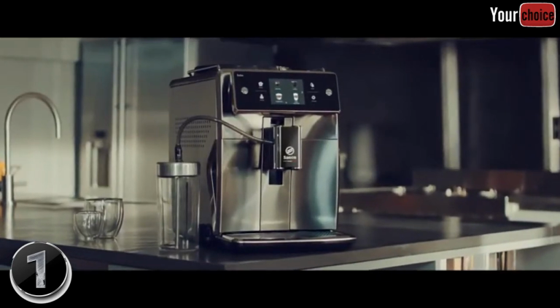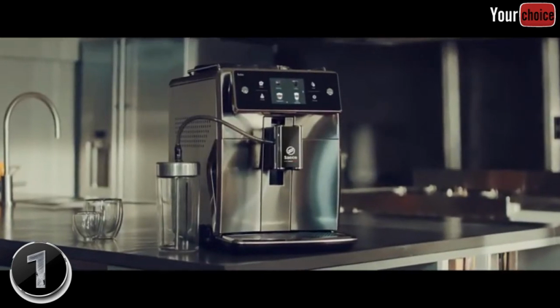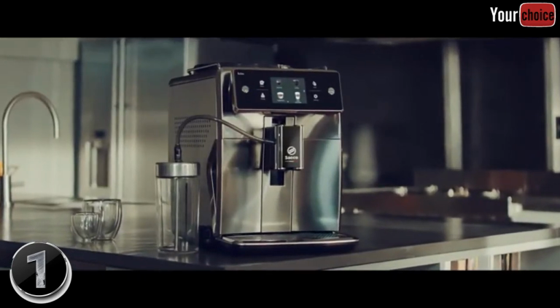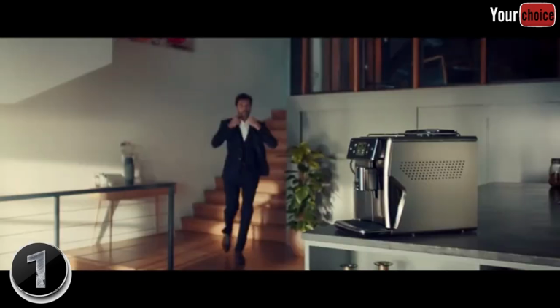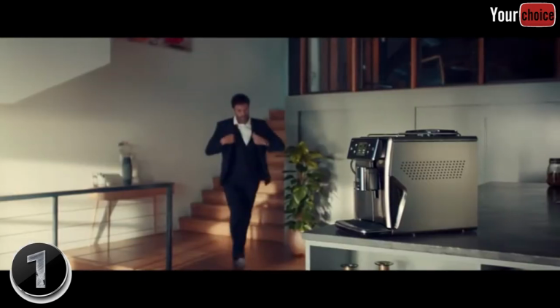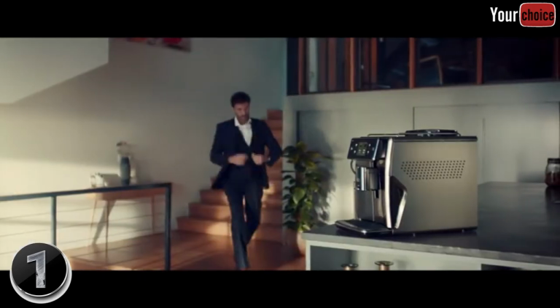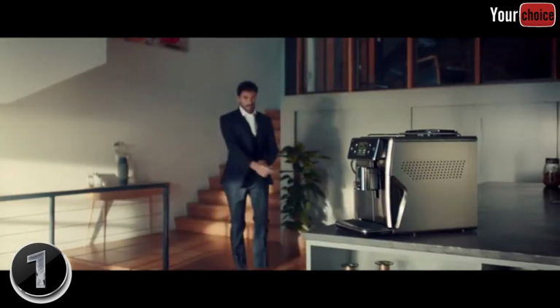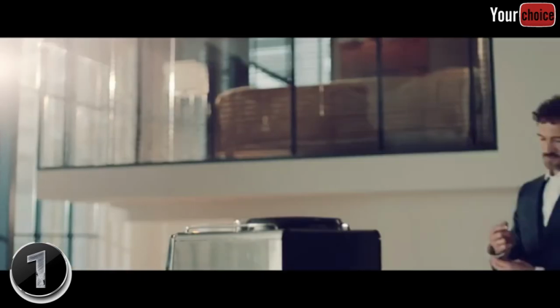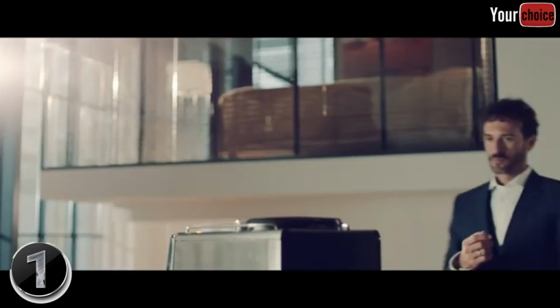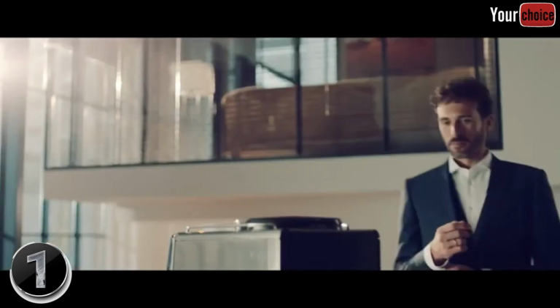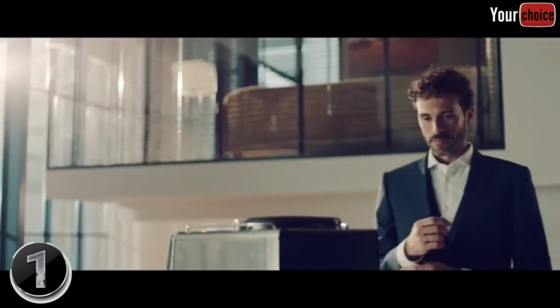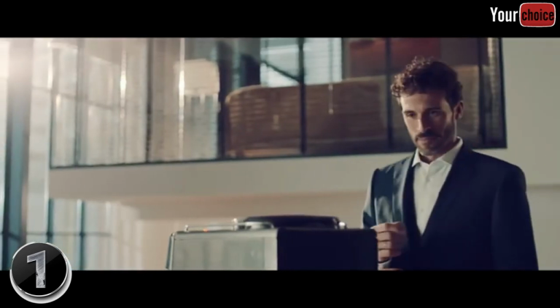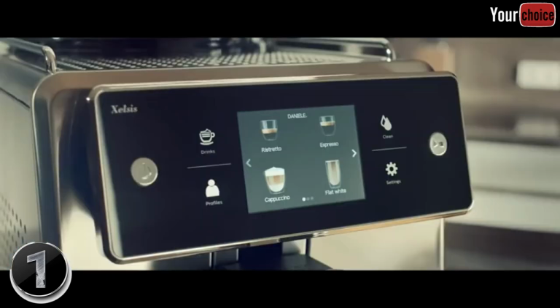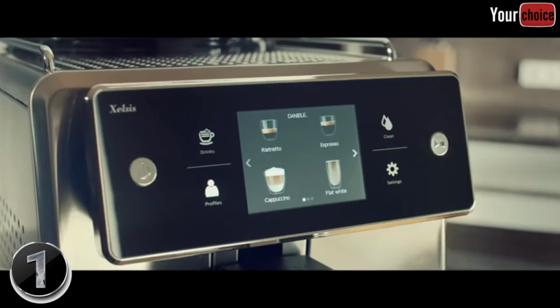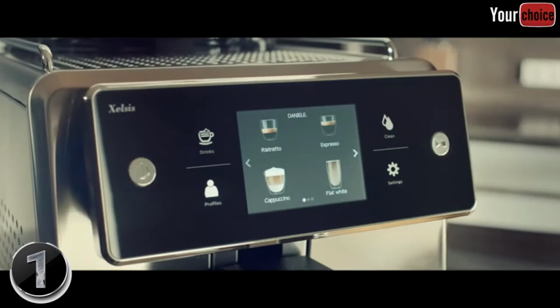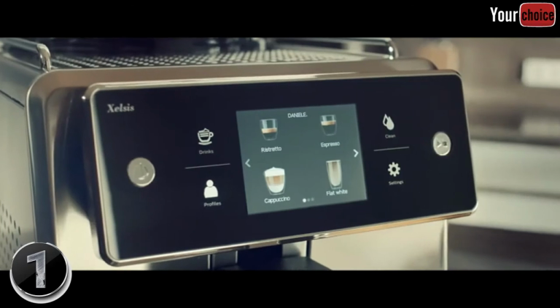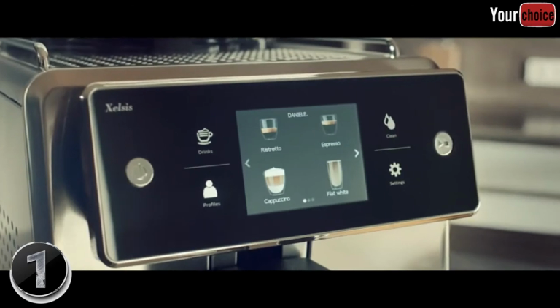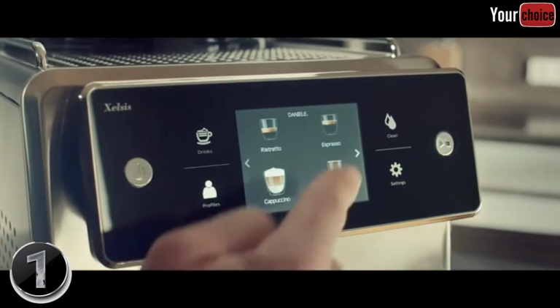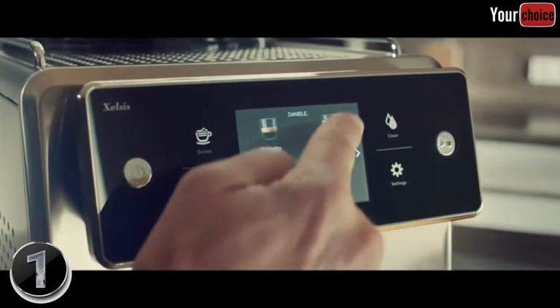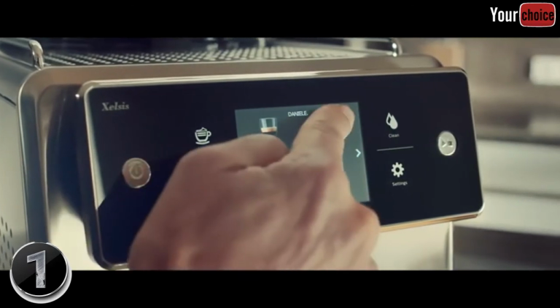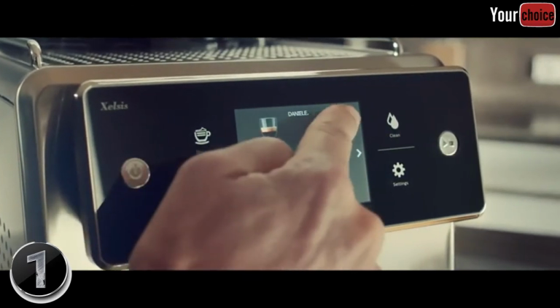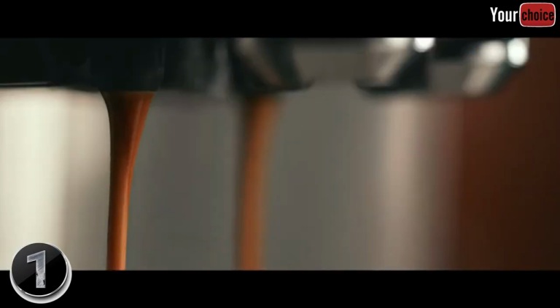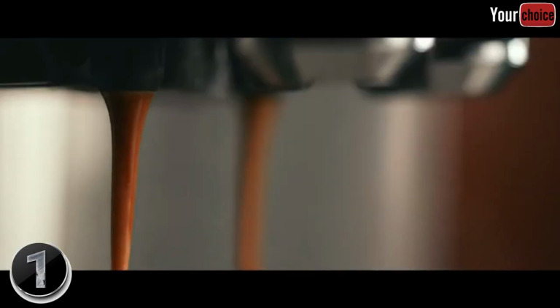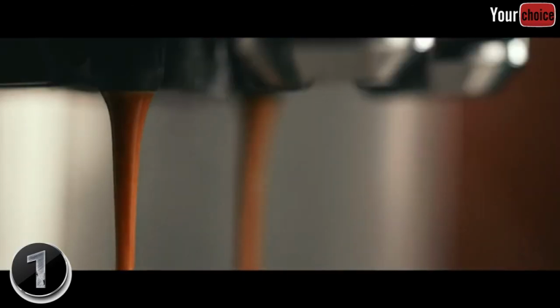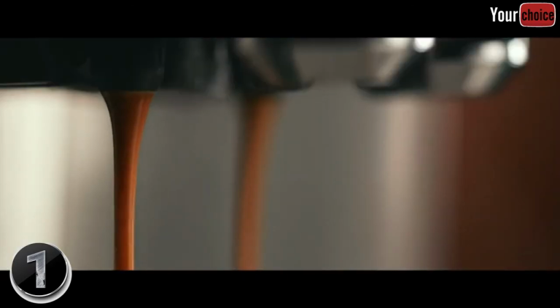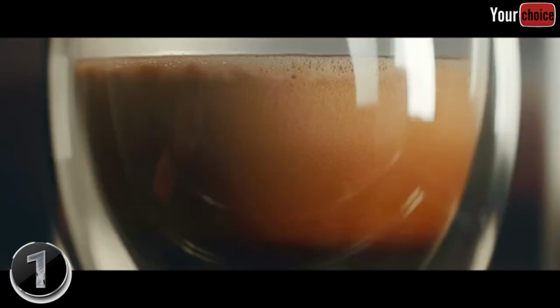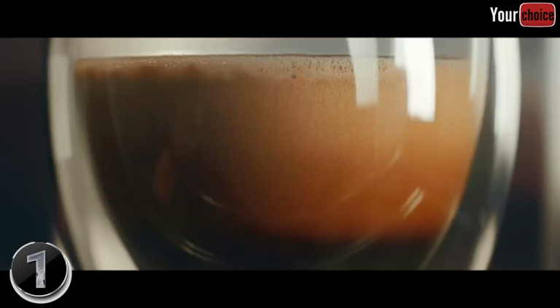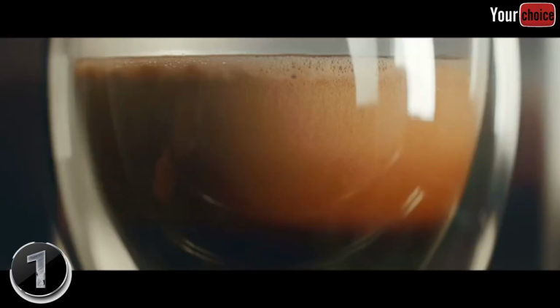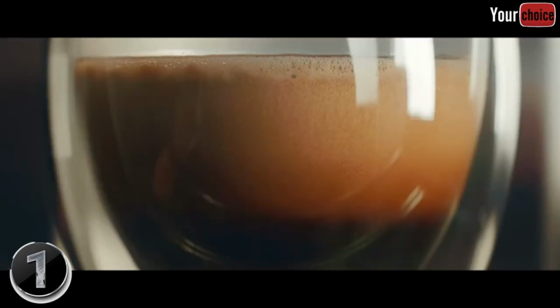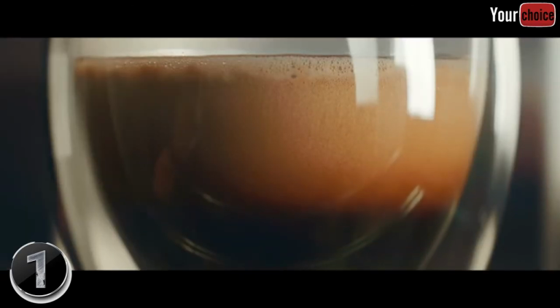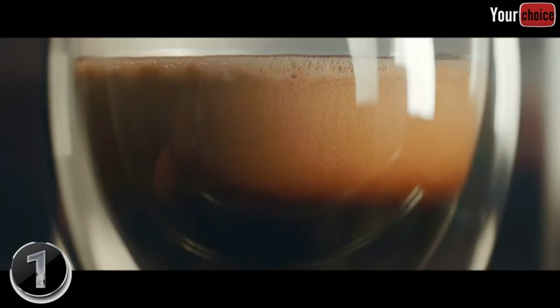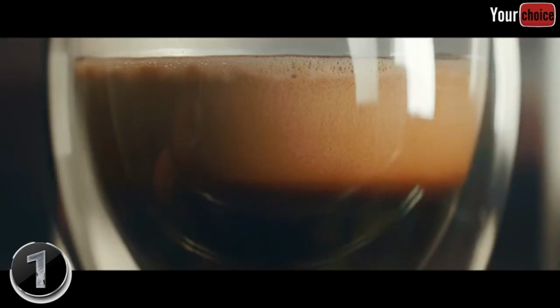How you start your day defines the rest of it, and the Saeco Excelsis knows how to start yours.